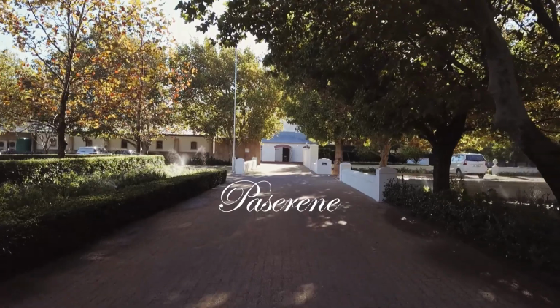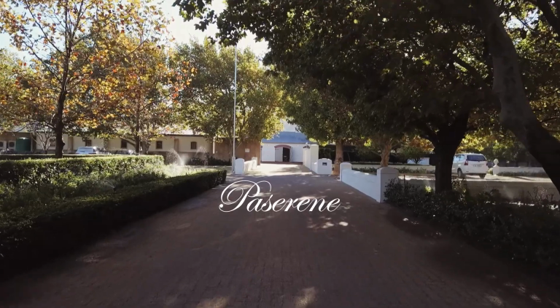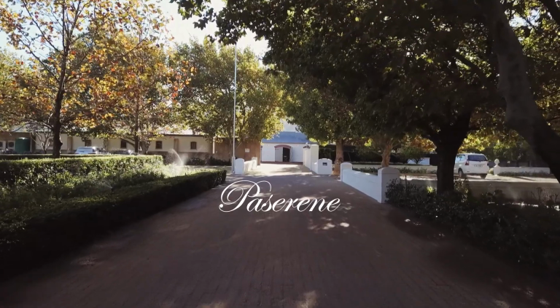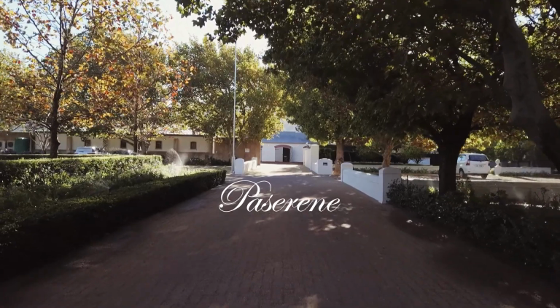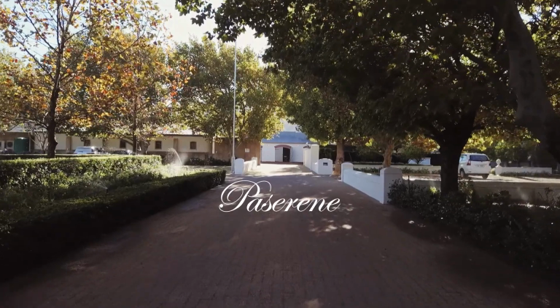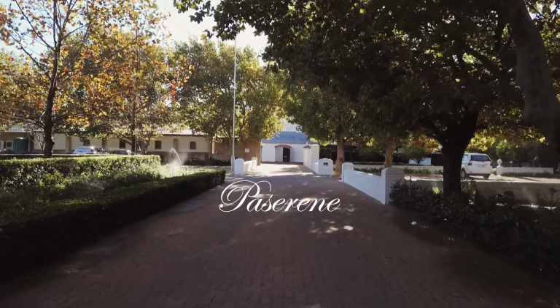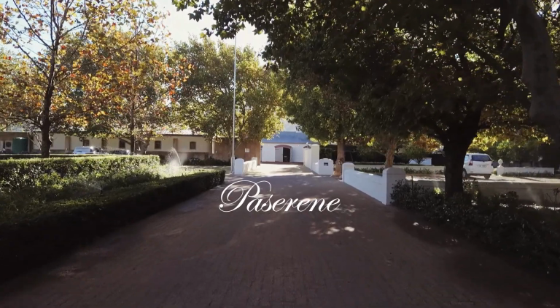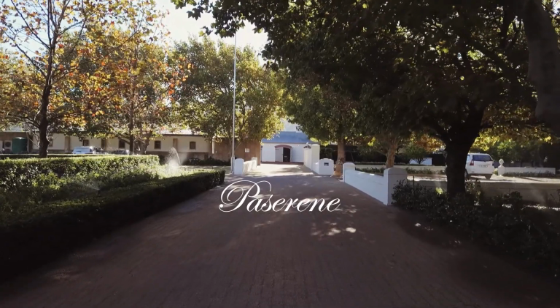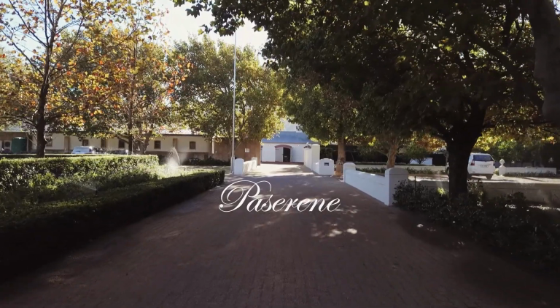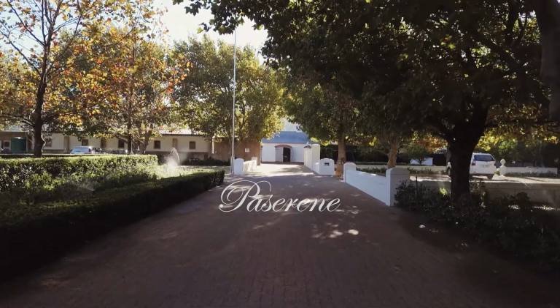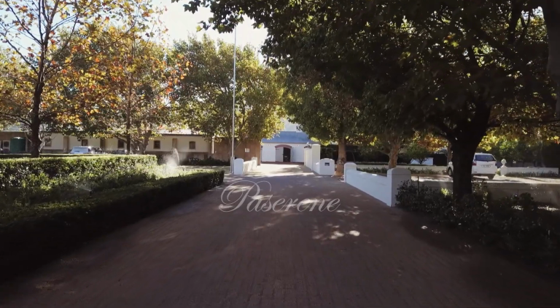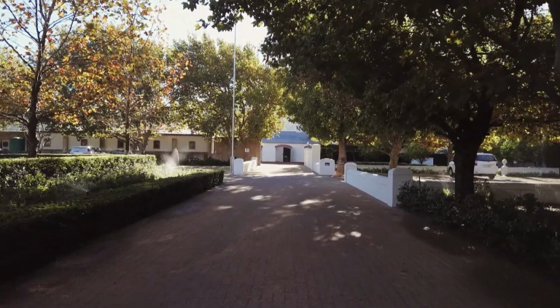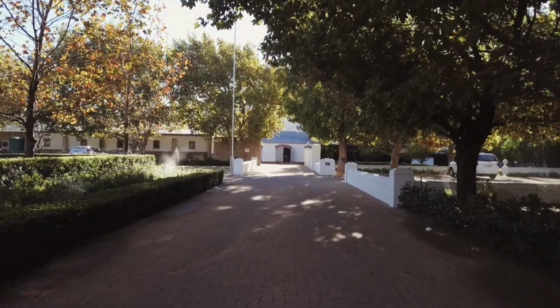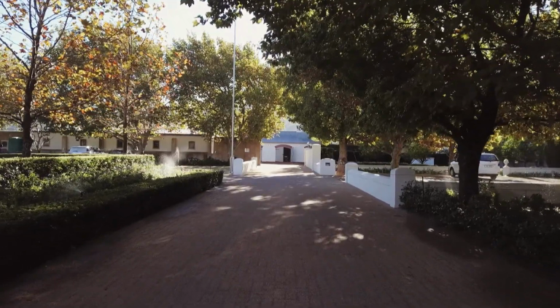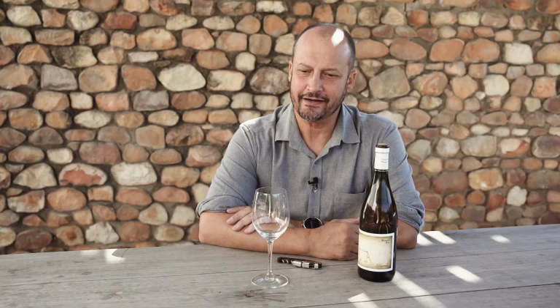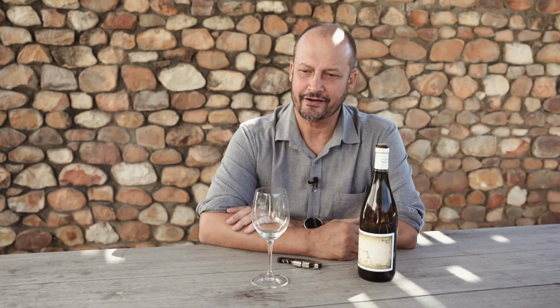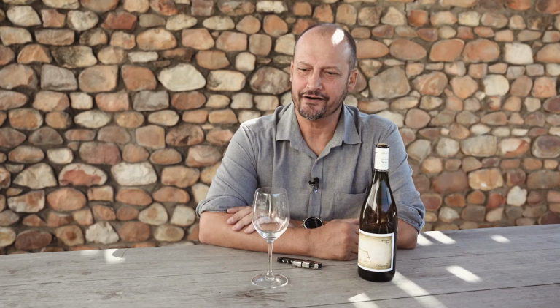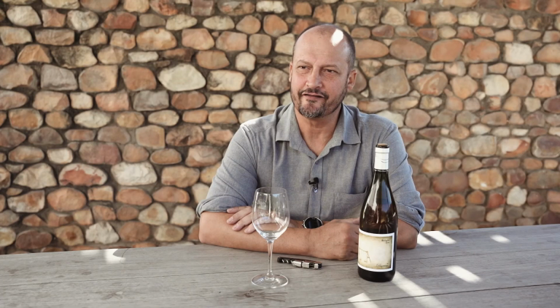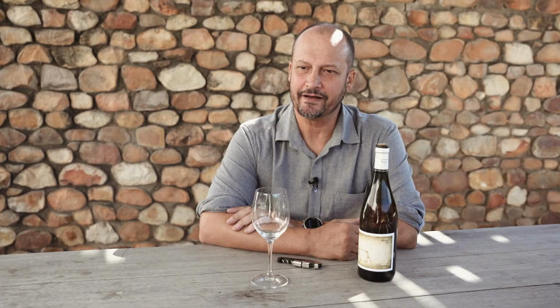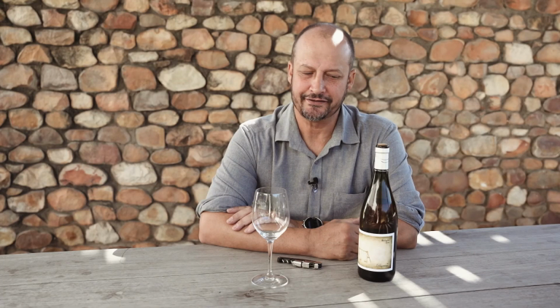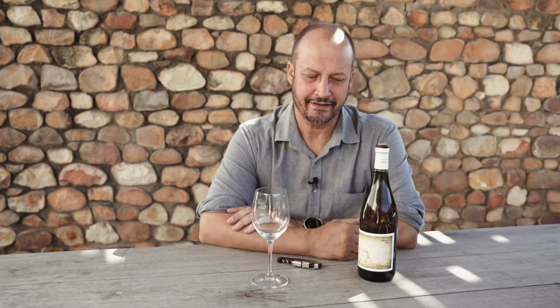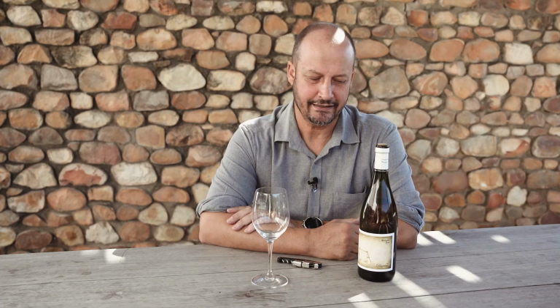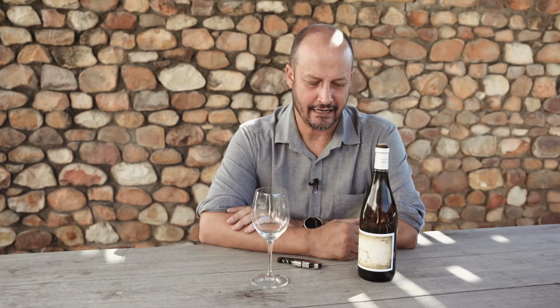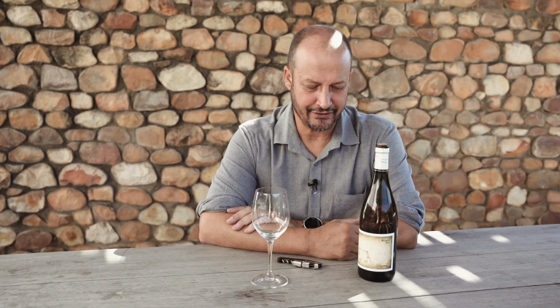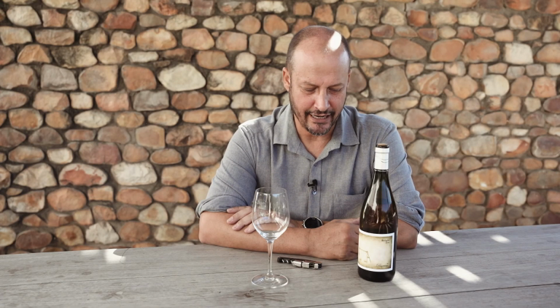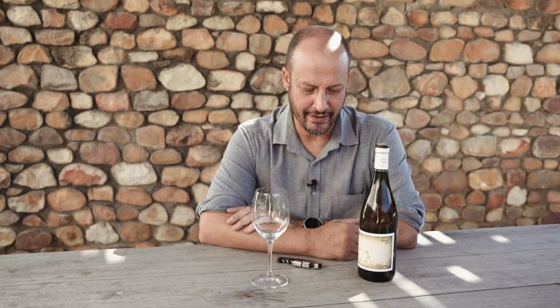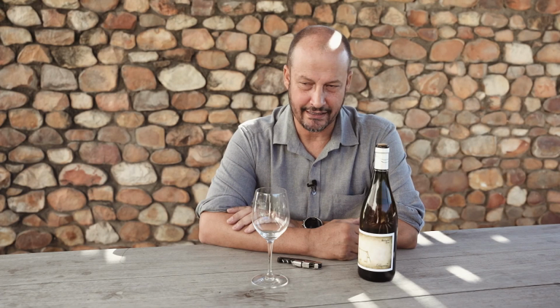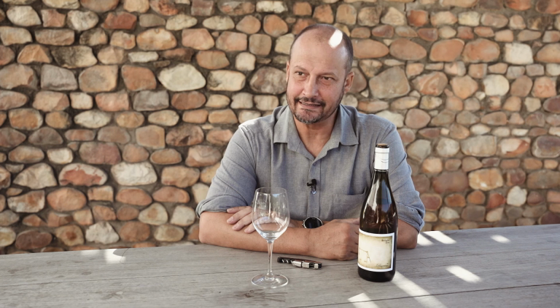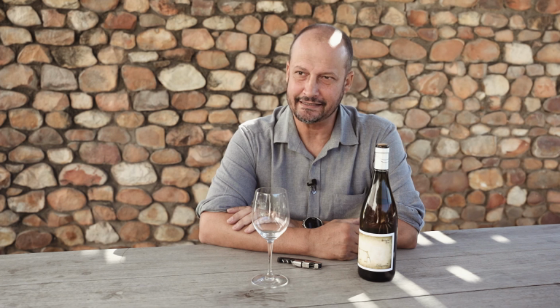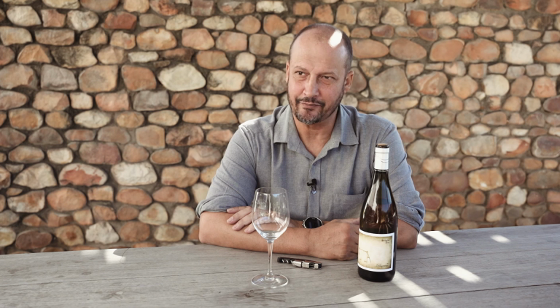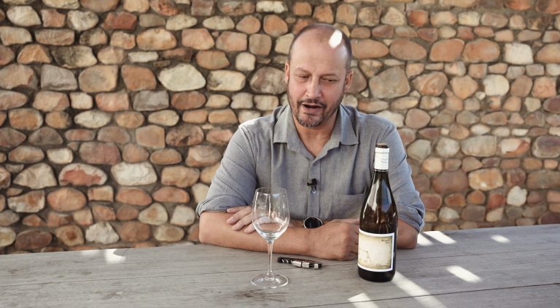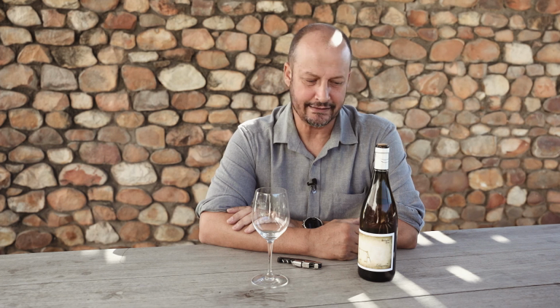Hi, my name is Martin Smith and I'm the winemaker and owner of Passerine, and today we're going to taste the Brite.